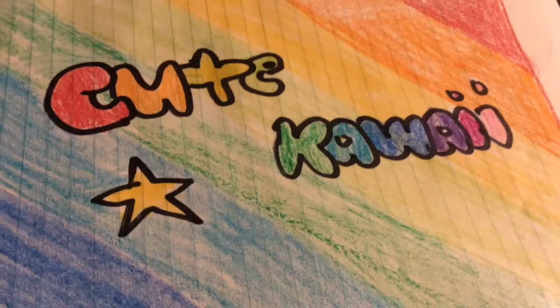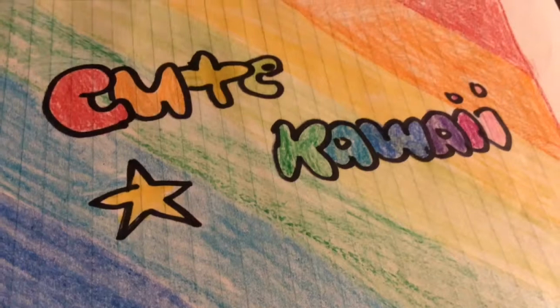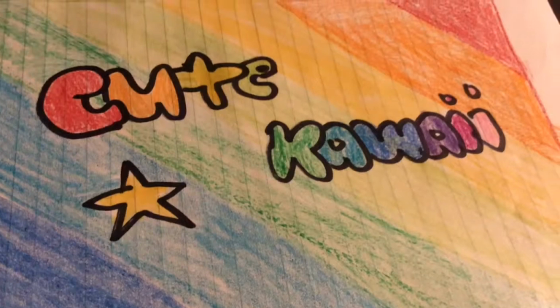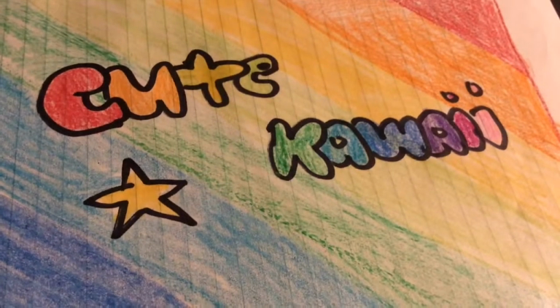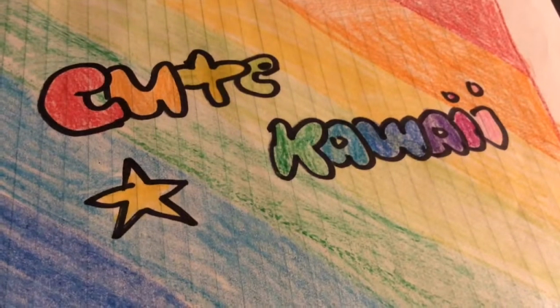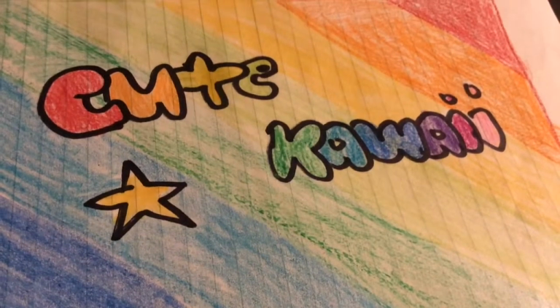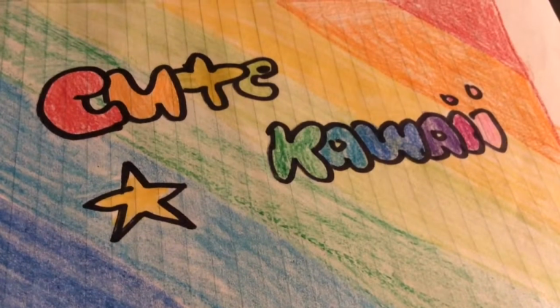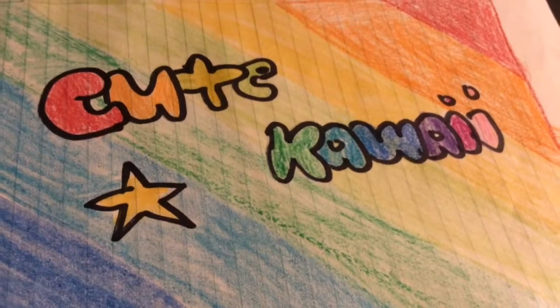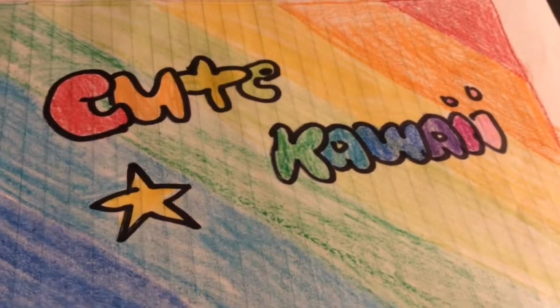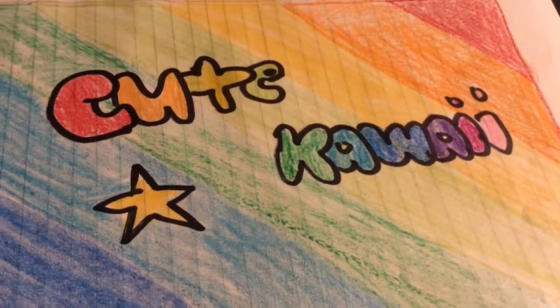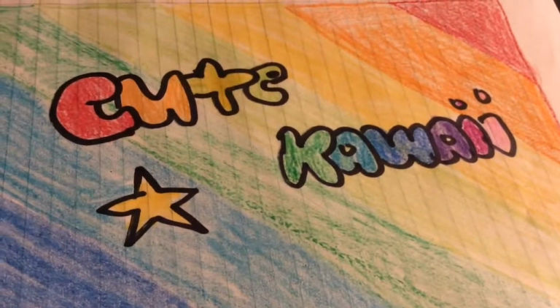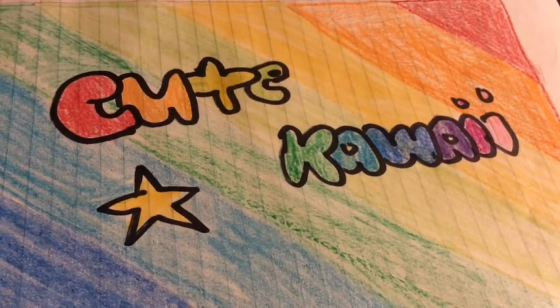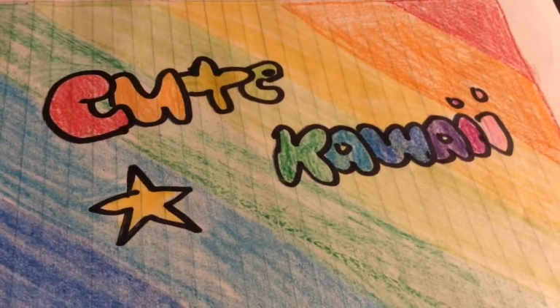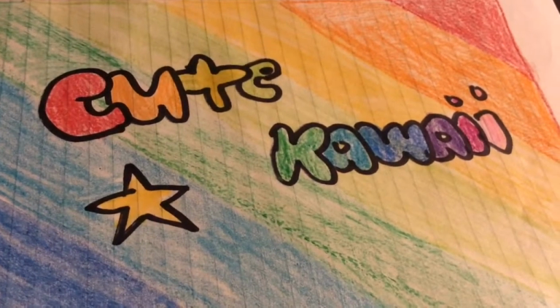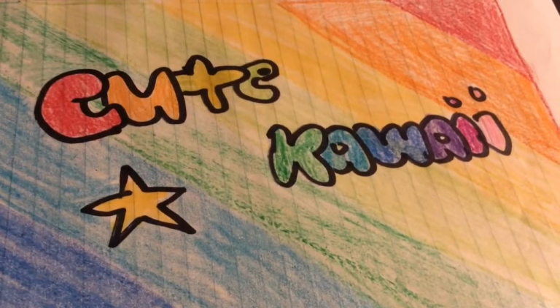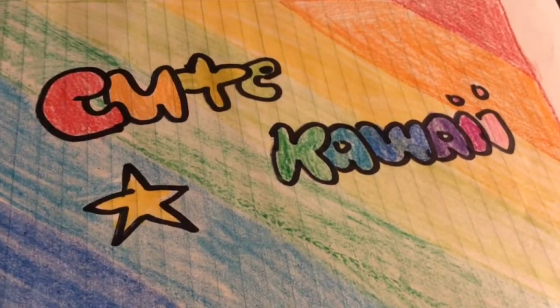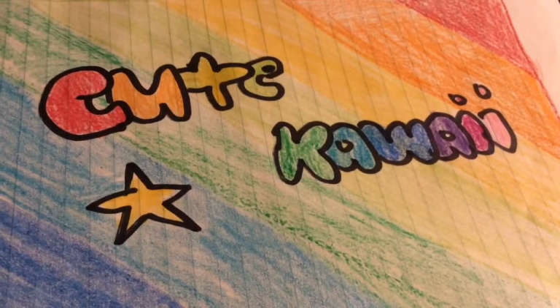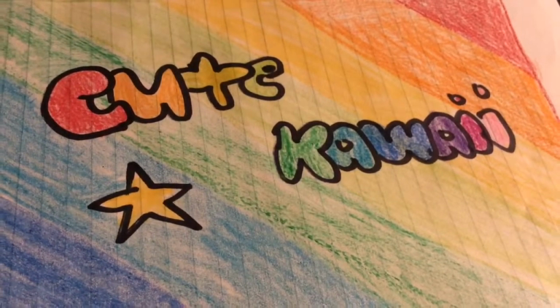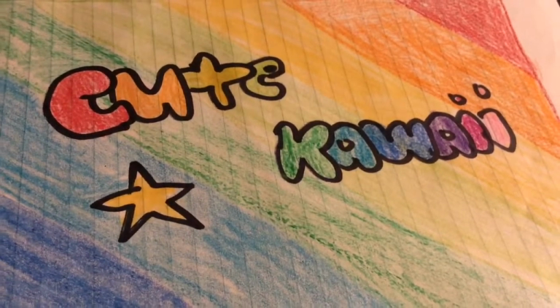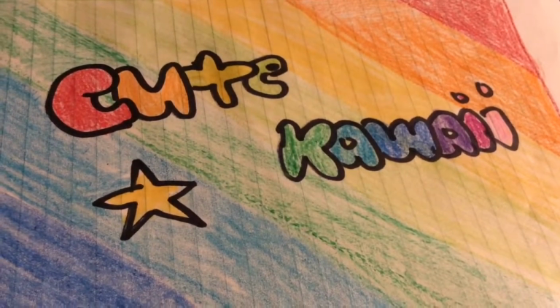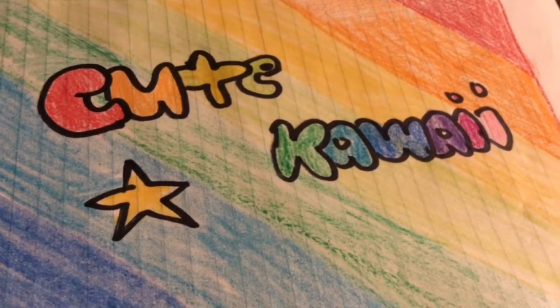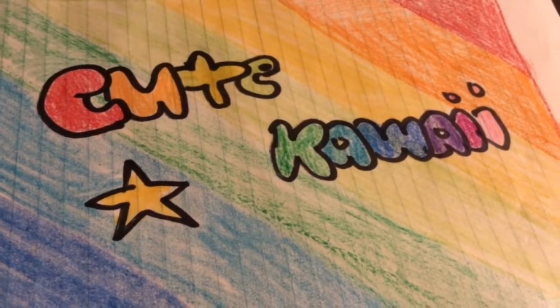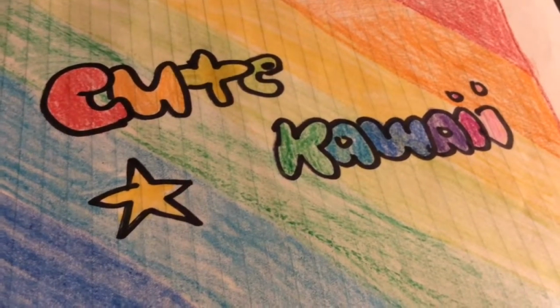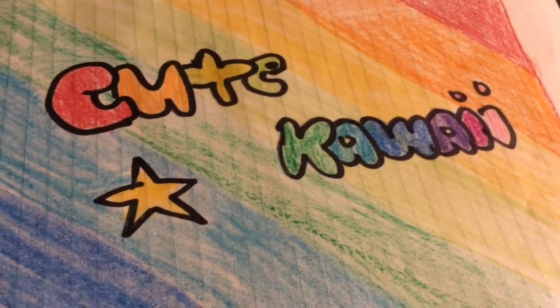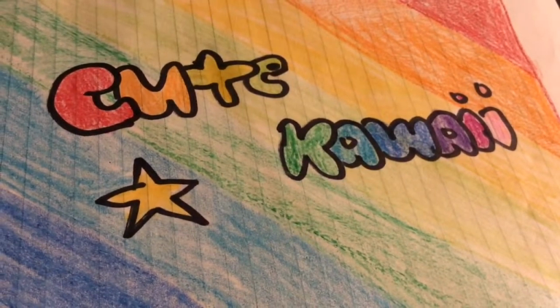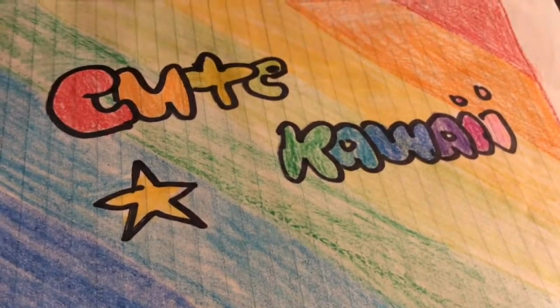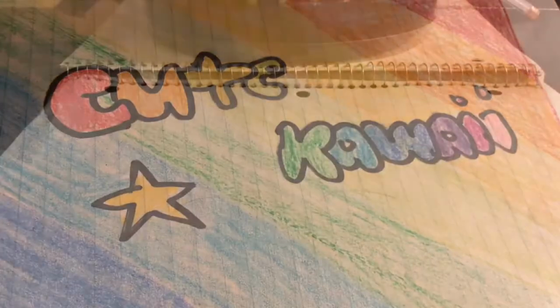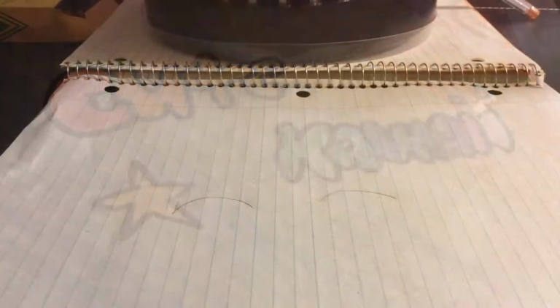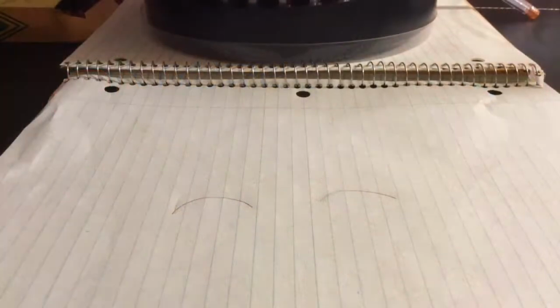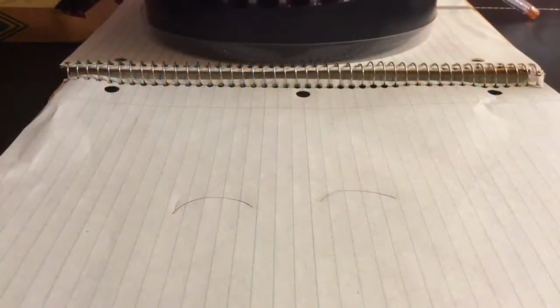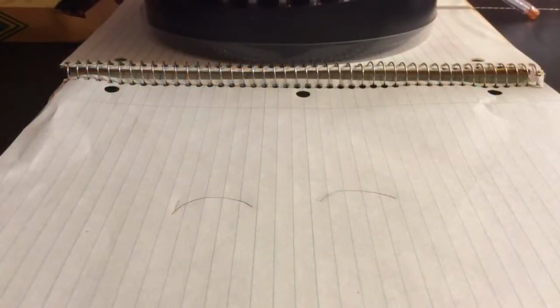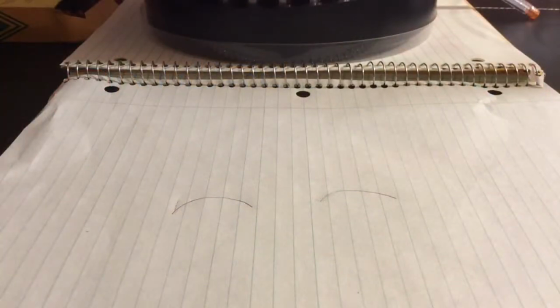It's cute kawaii, and today I'm going to teach you how to do our special cute kawaii eyes. Let's draw two U shapes.